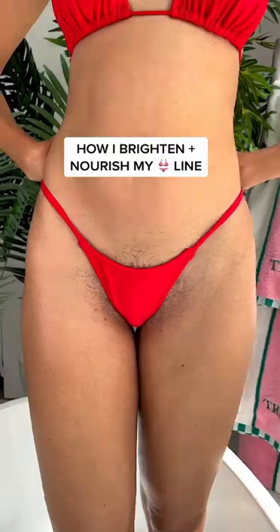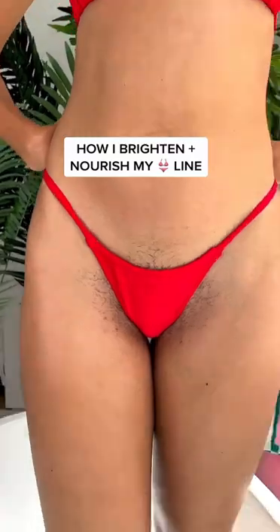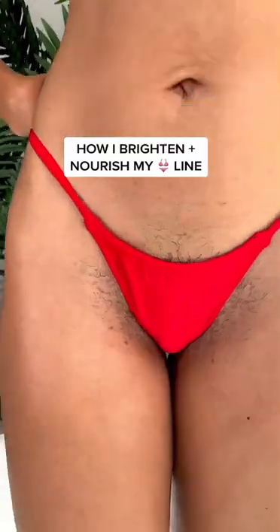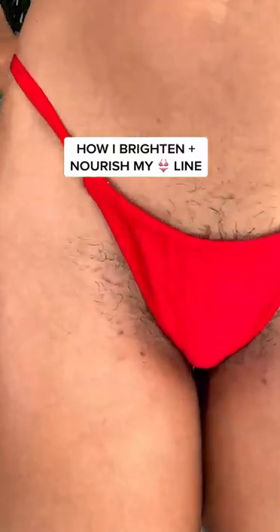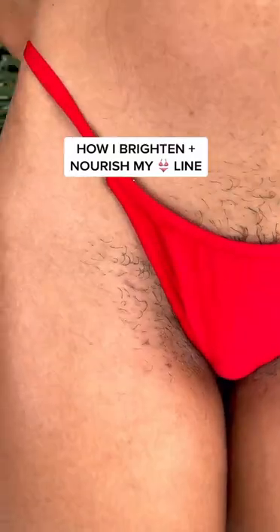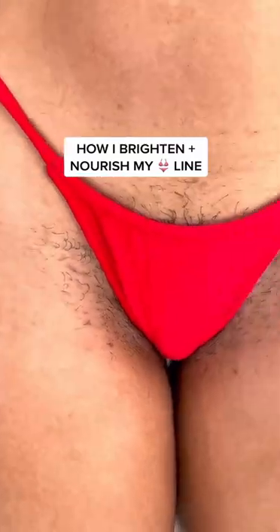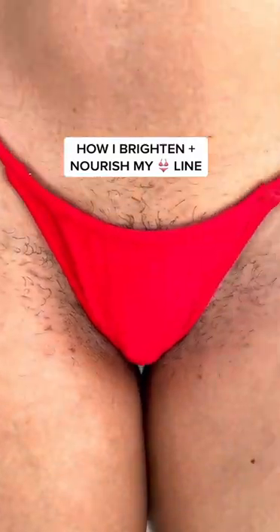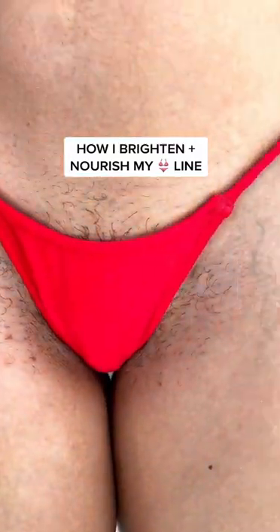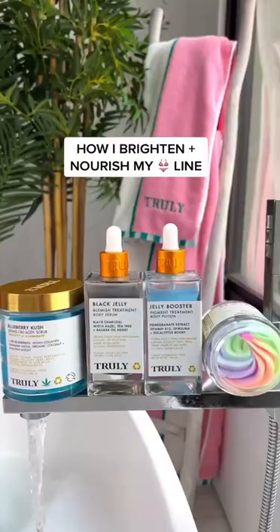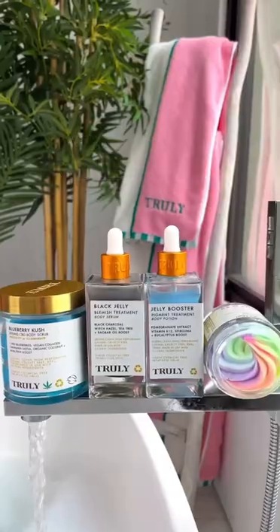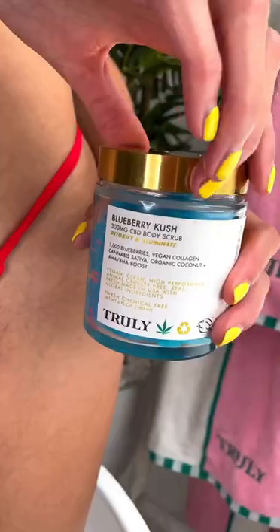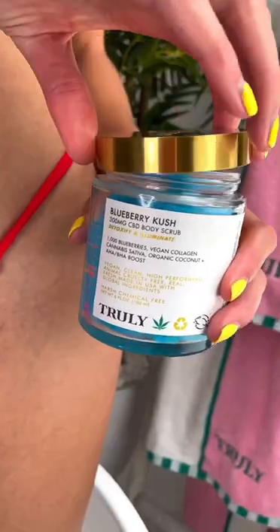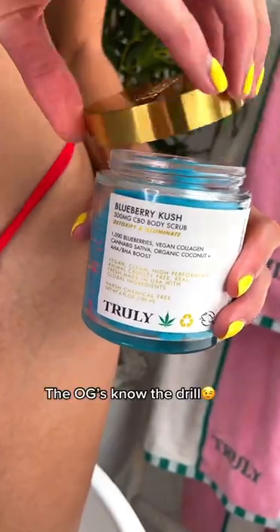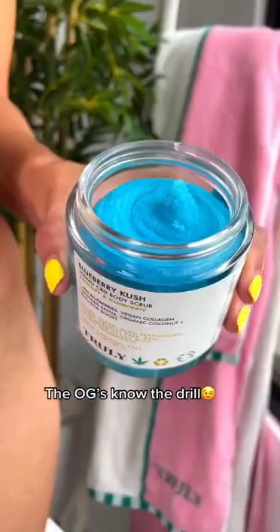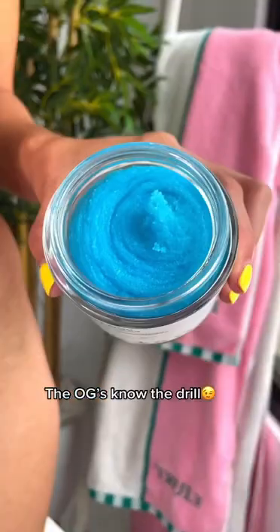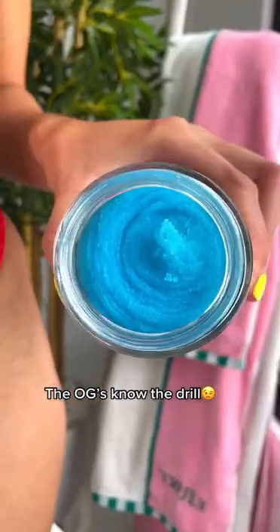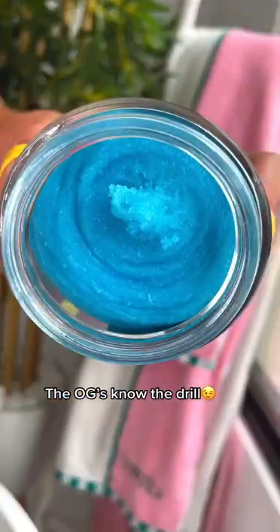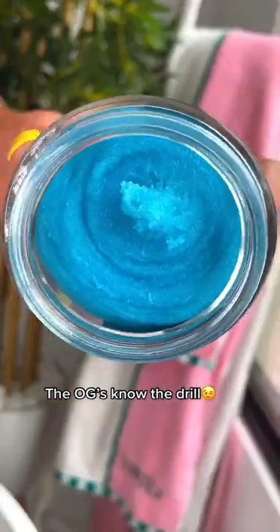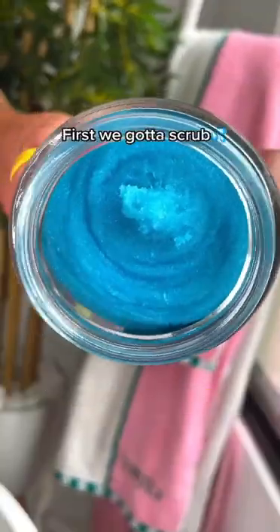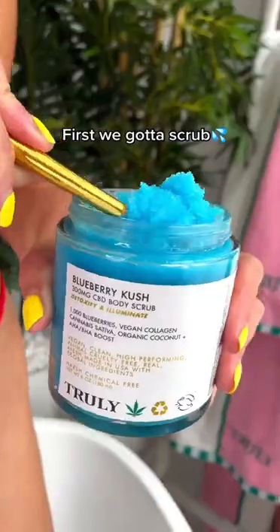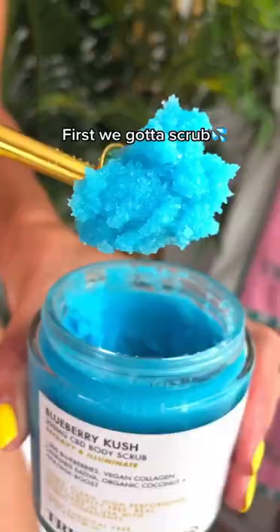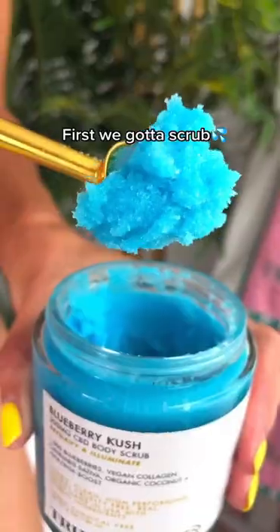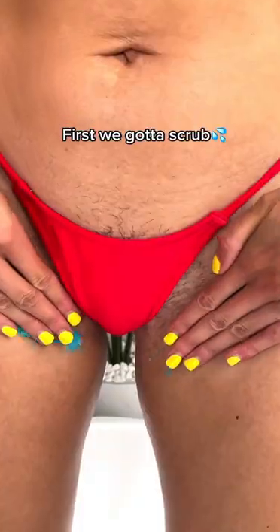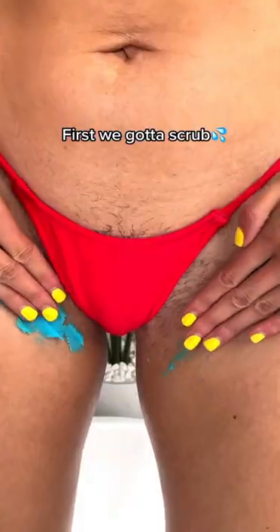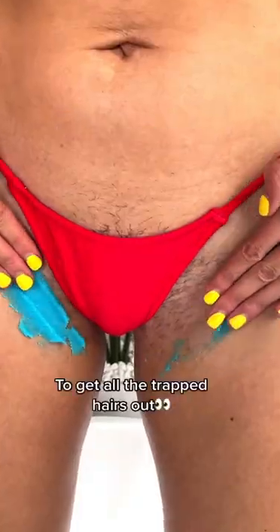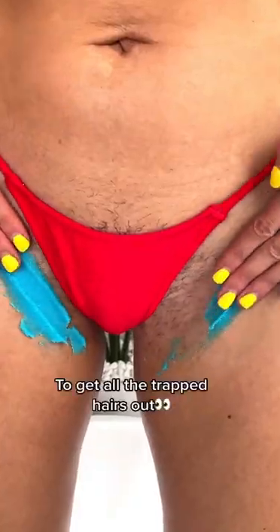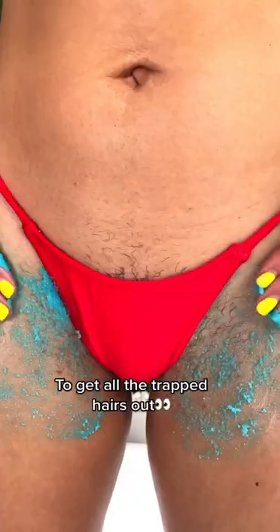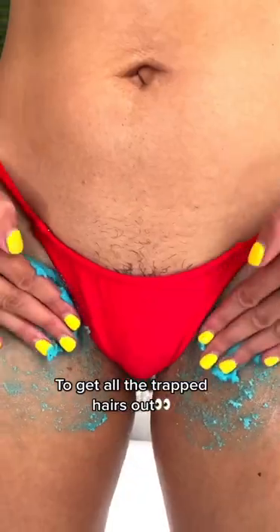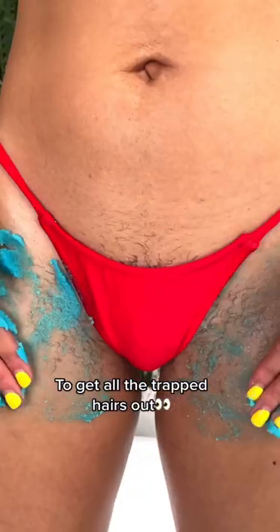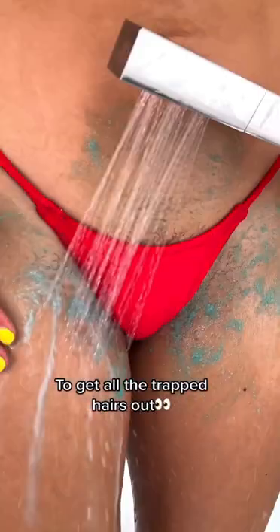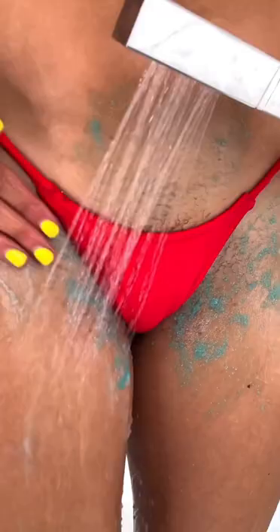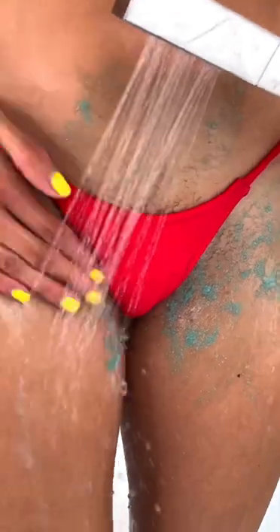How I brighten and nourish my bikini line. The OGs know the drill. First, we gotta scrub to get all the trapped hairs out.